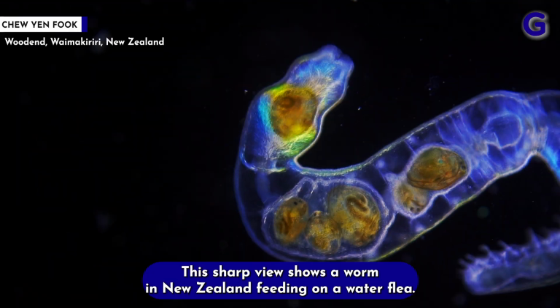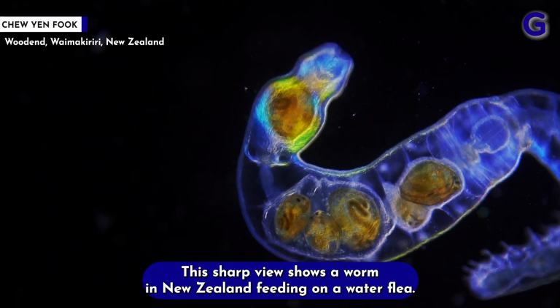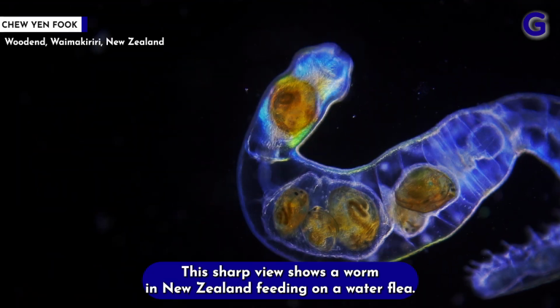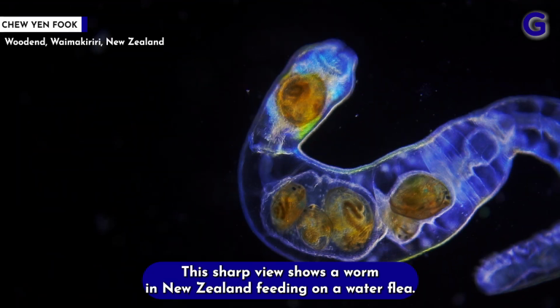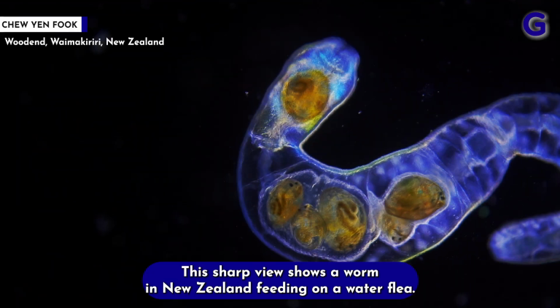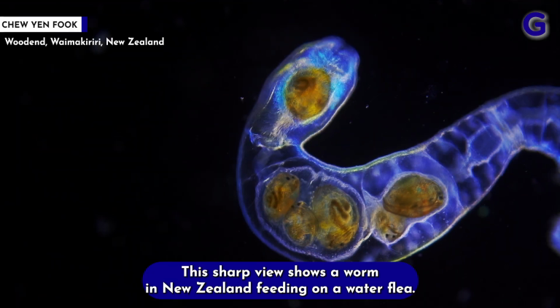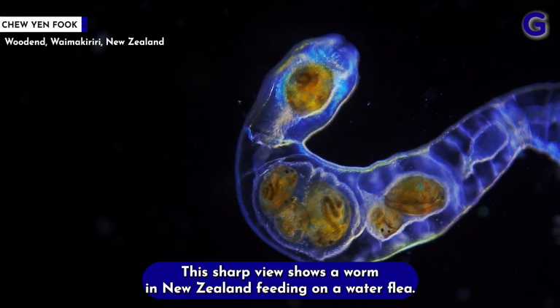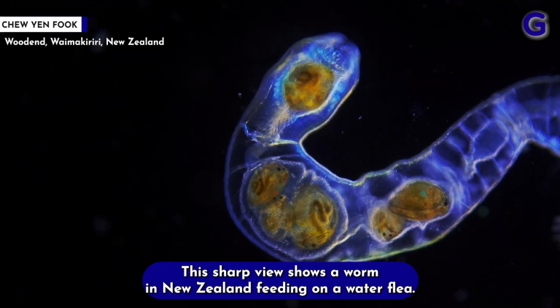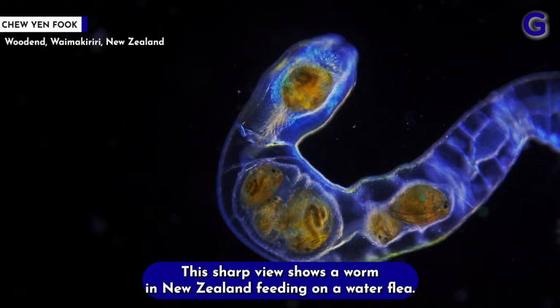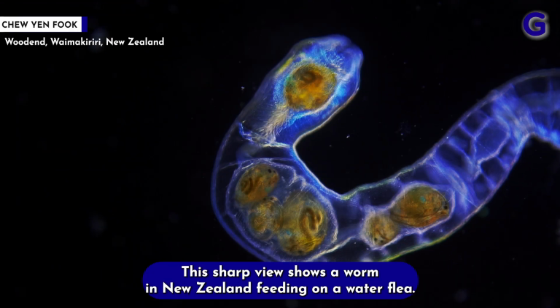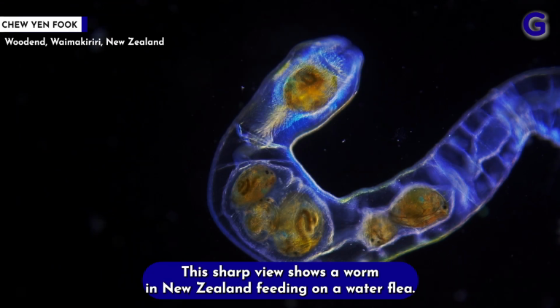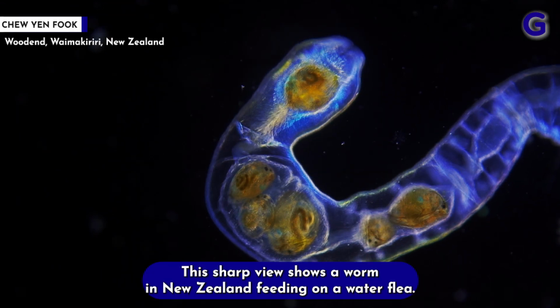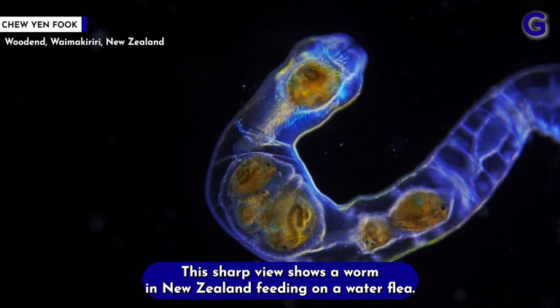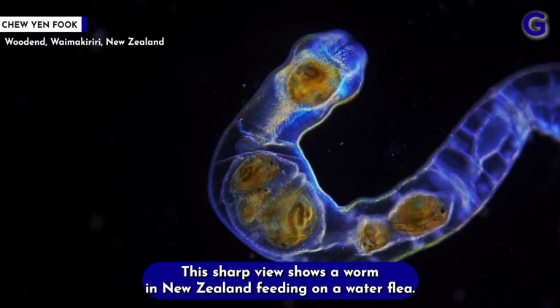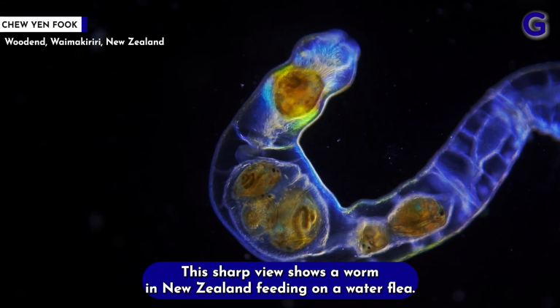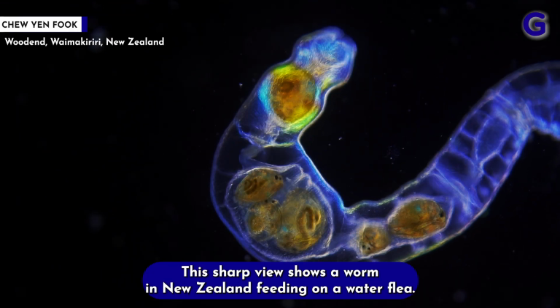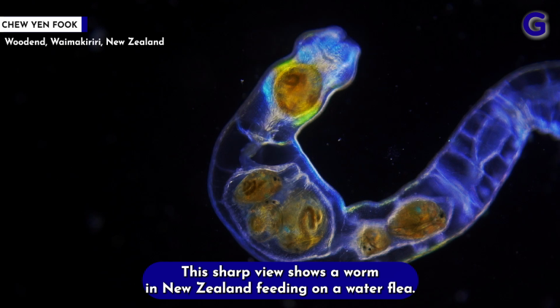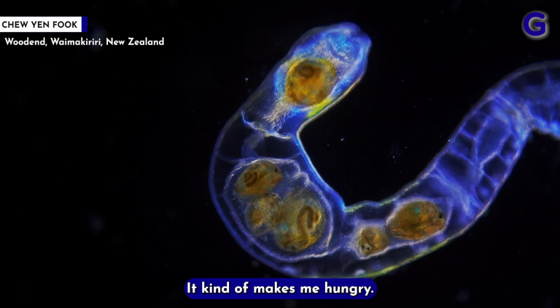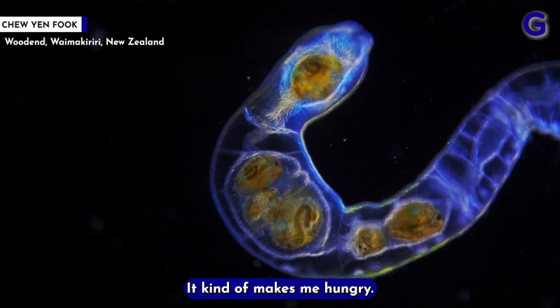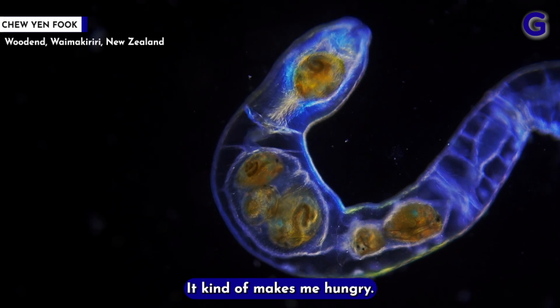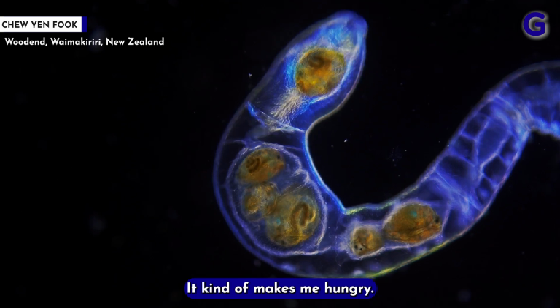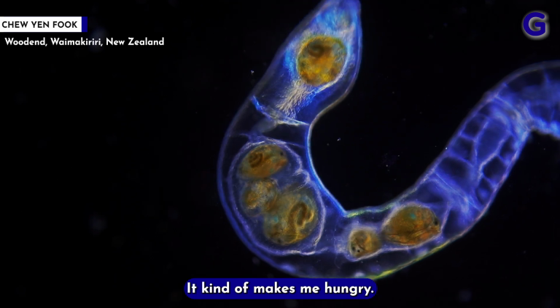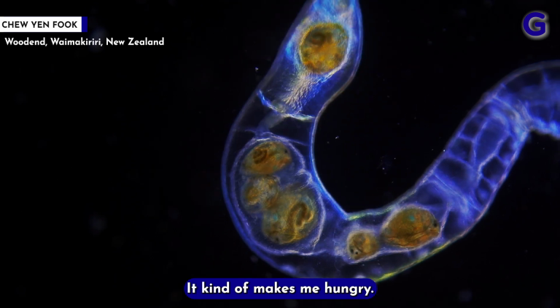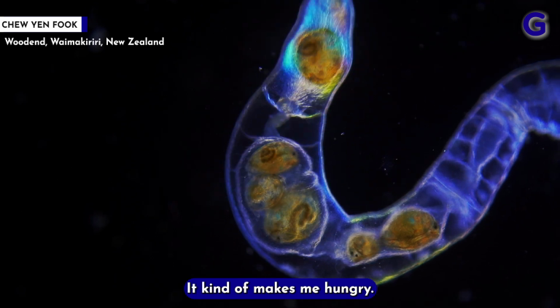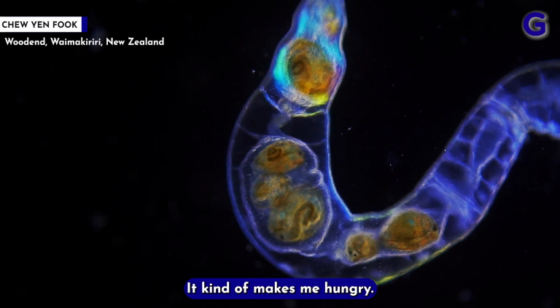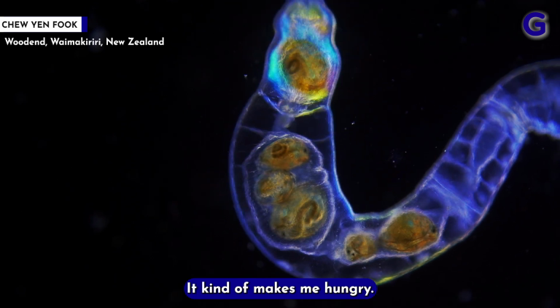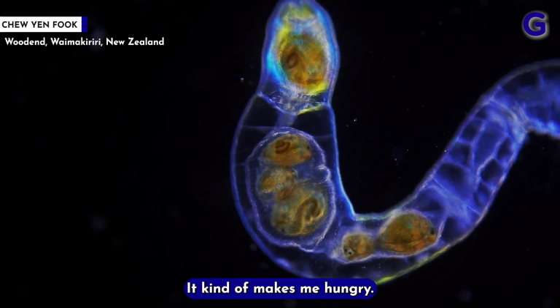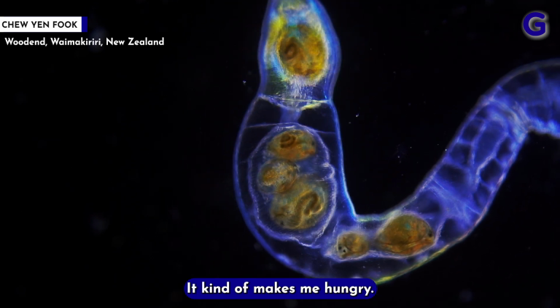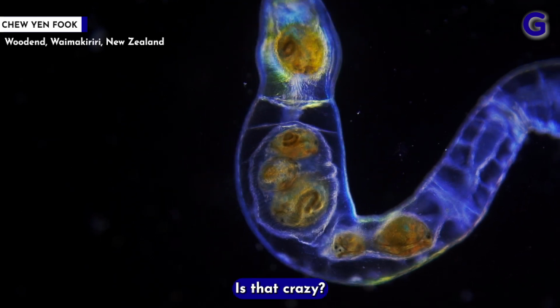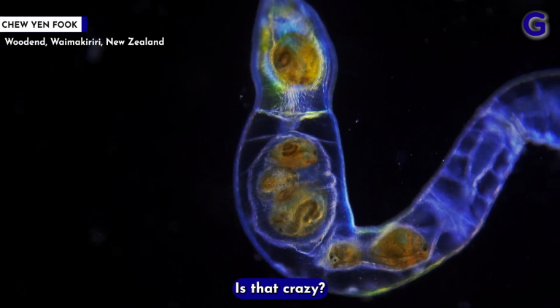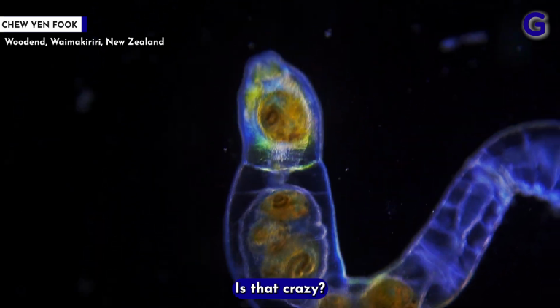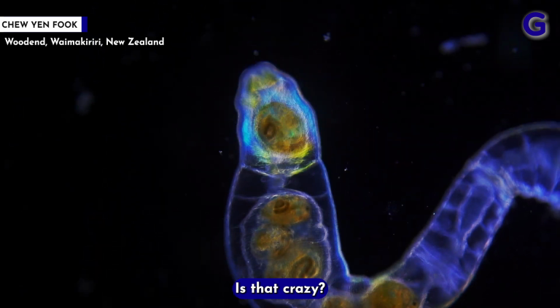This sharp view shows a worm in New Zealand feeding on a water flea. It kind of makes me hungry. Is that crazy?